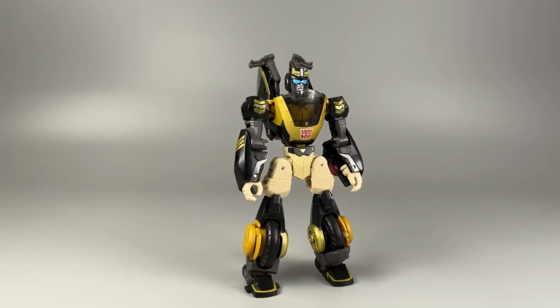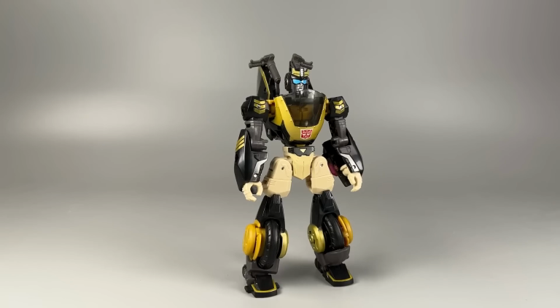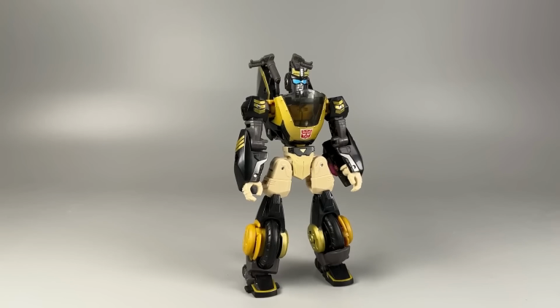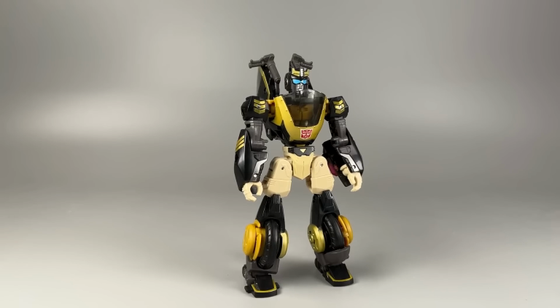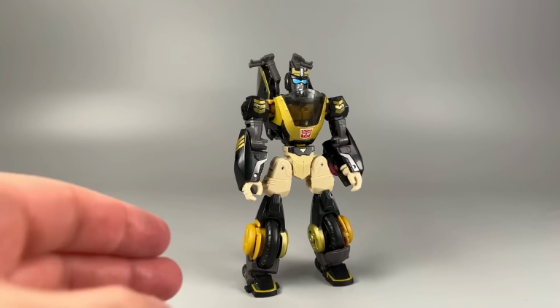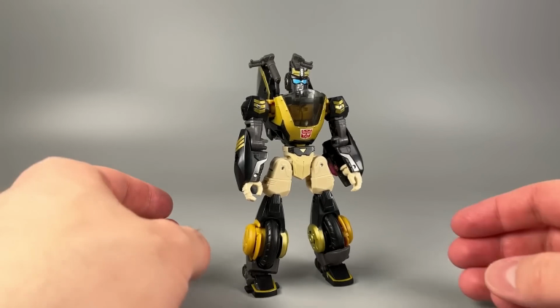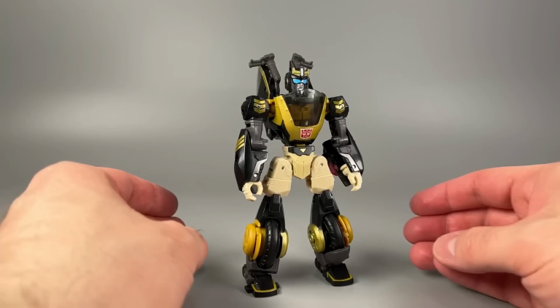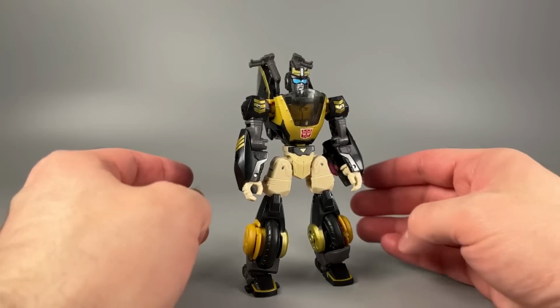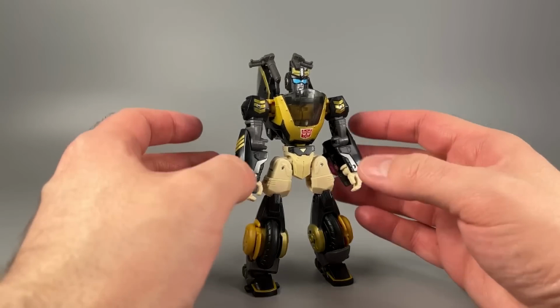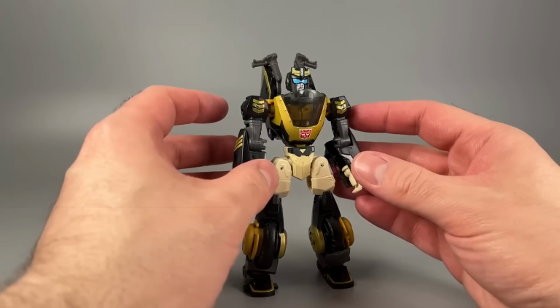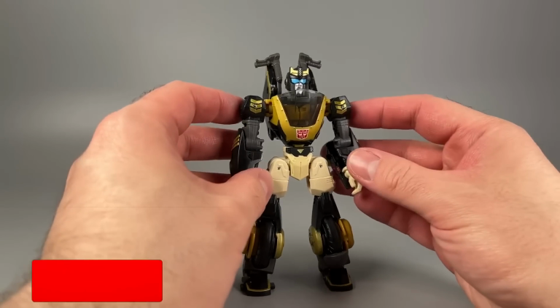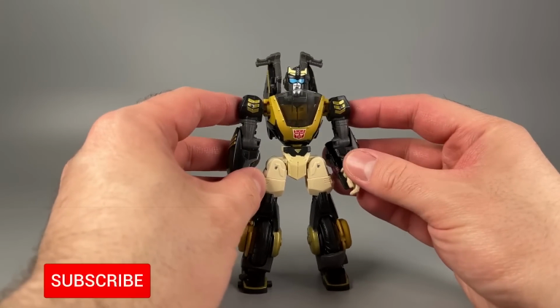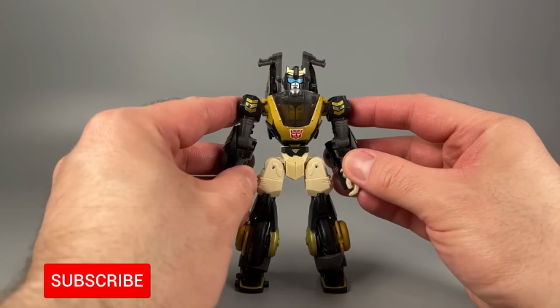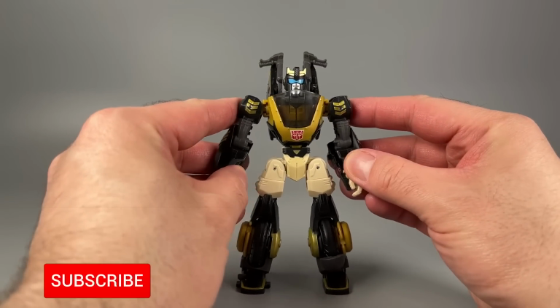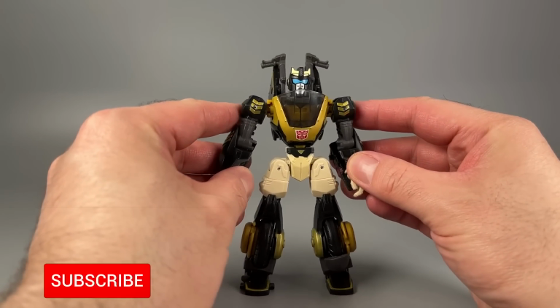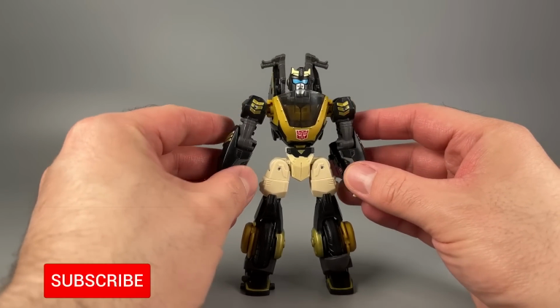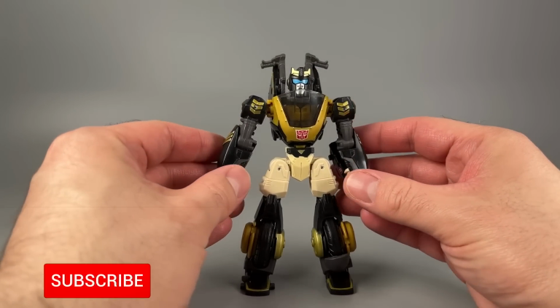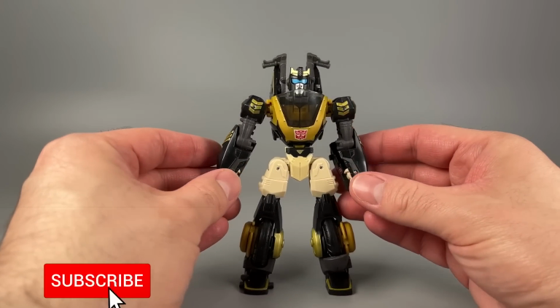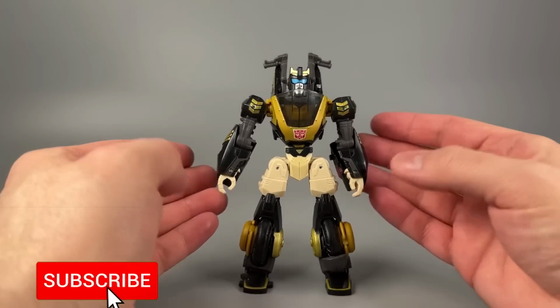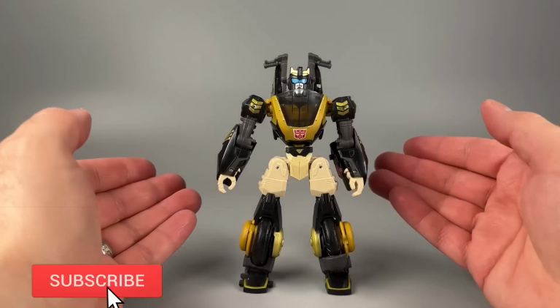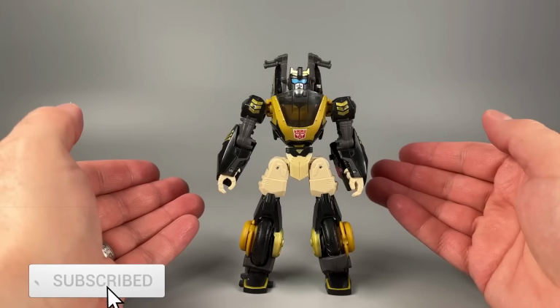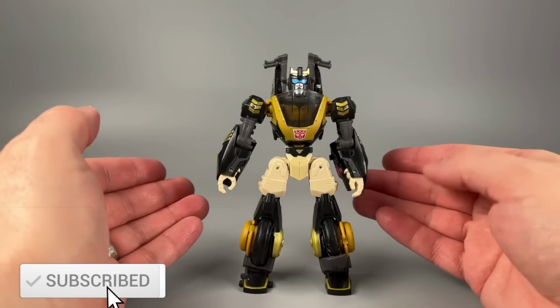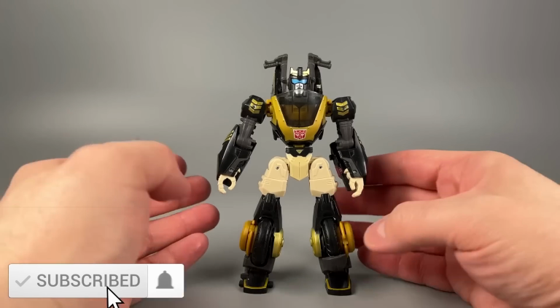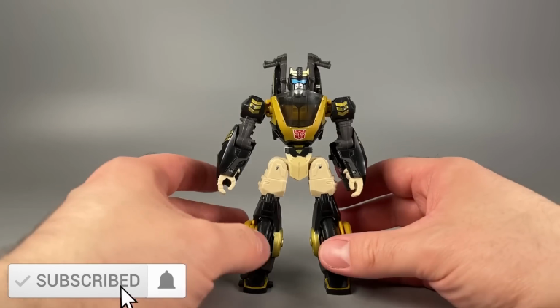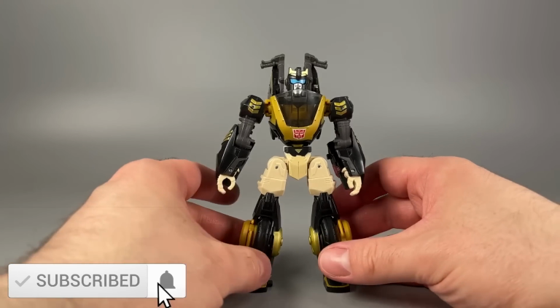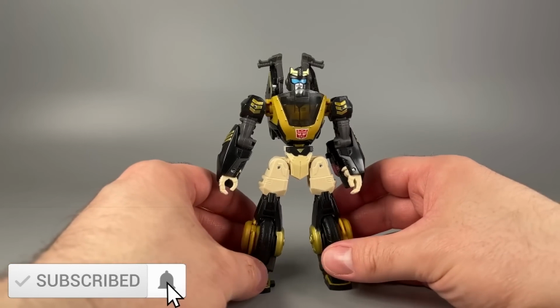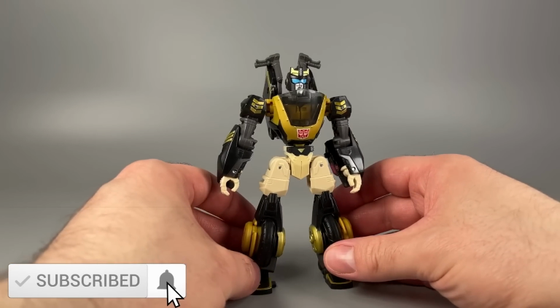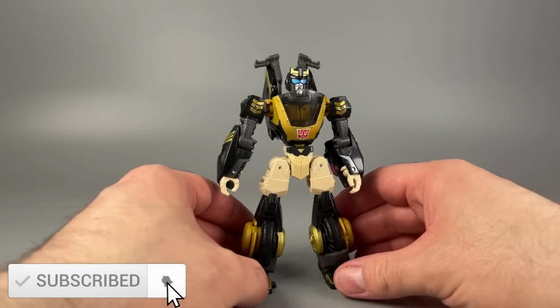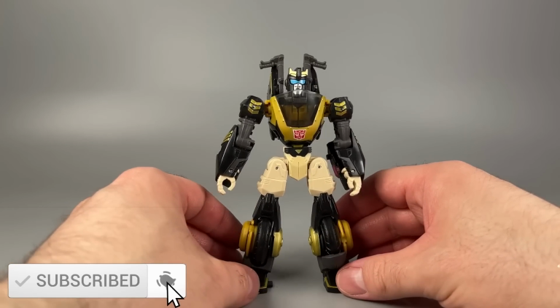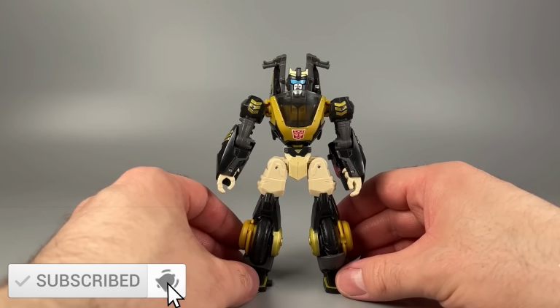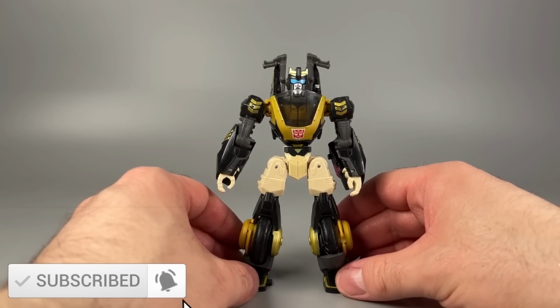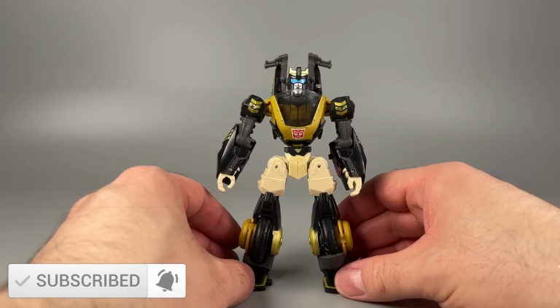Hello everyone. I am Baltmatrix, and today we are taking a look at Transformers Legacy Evolution Animated Prowl.